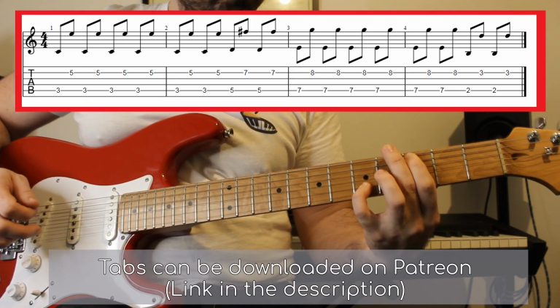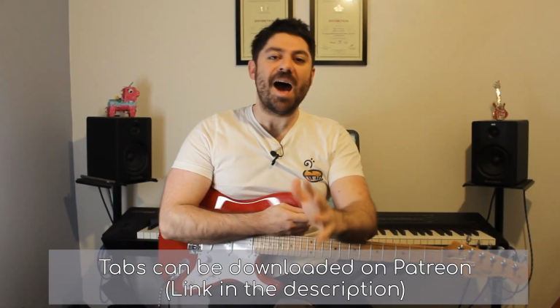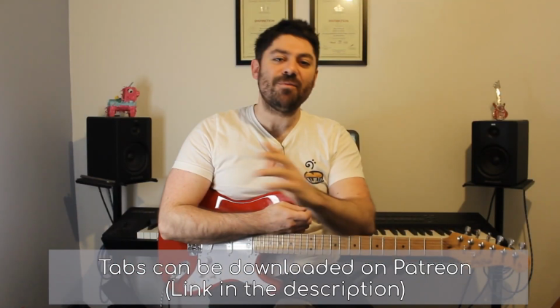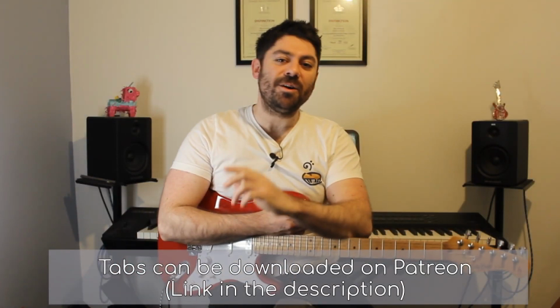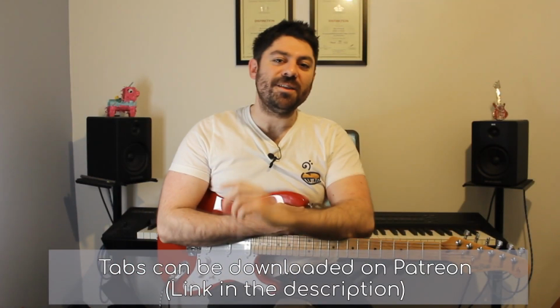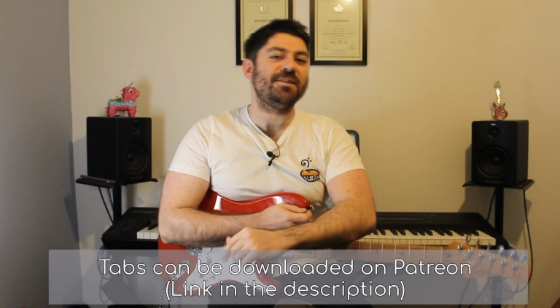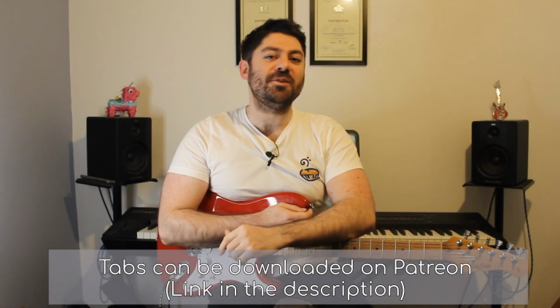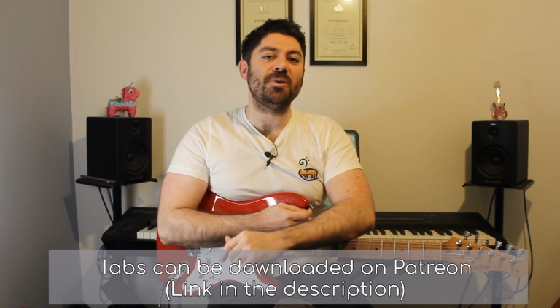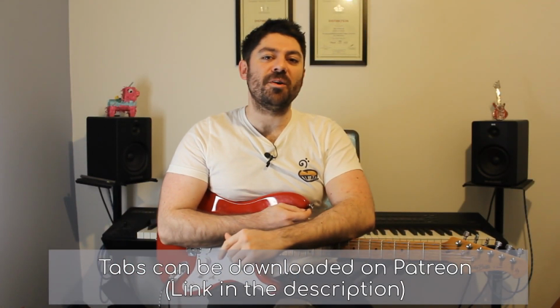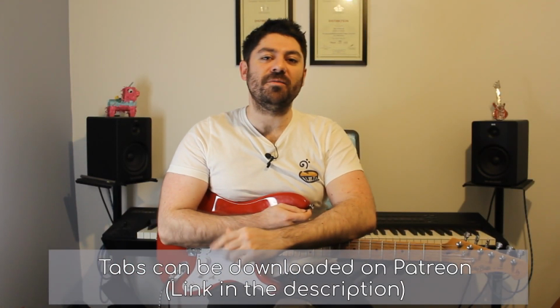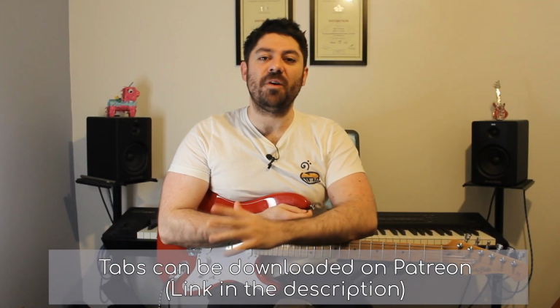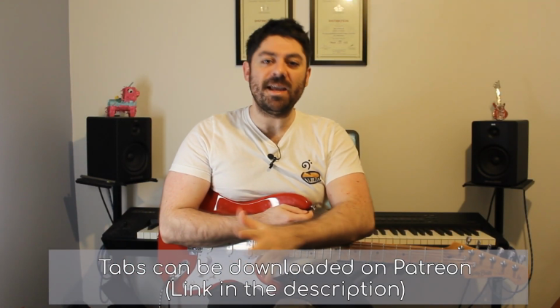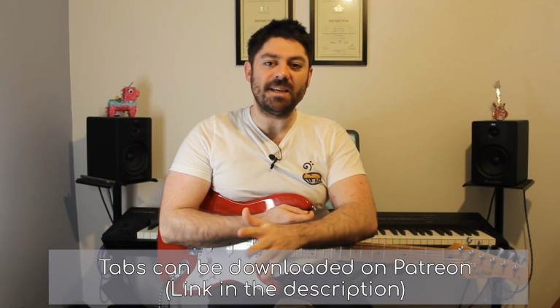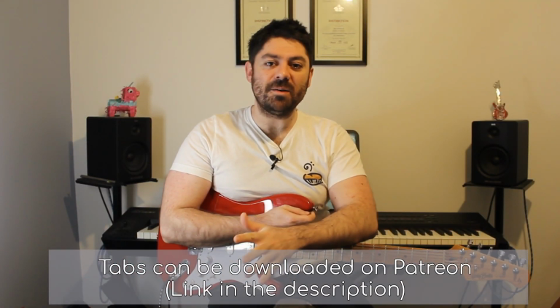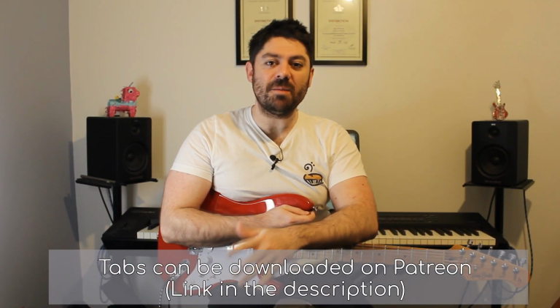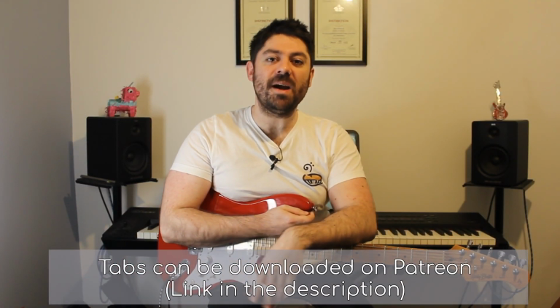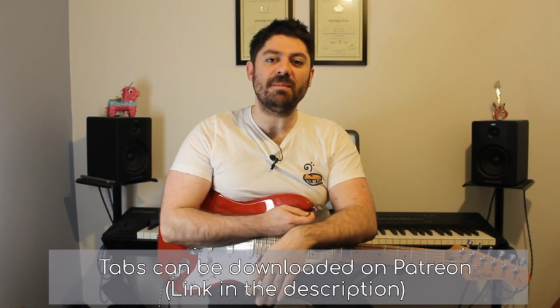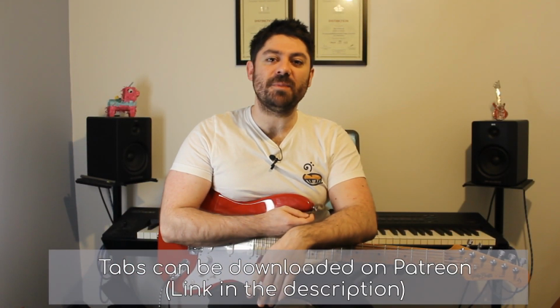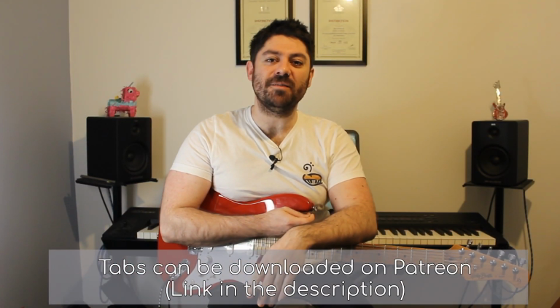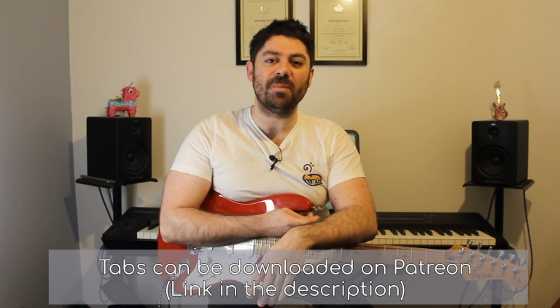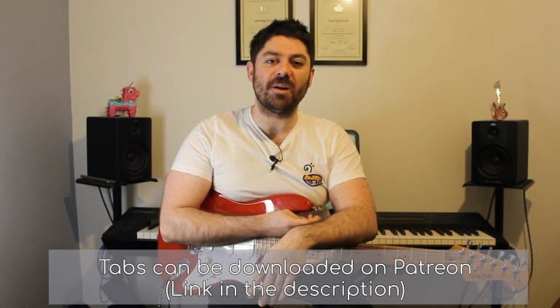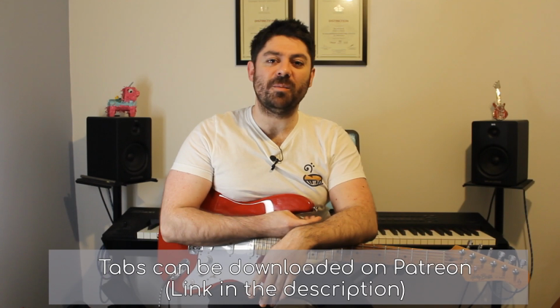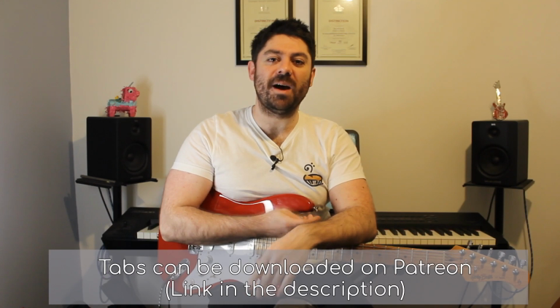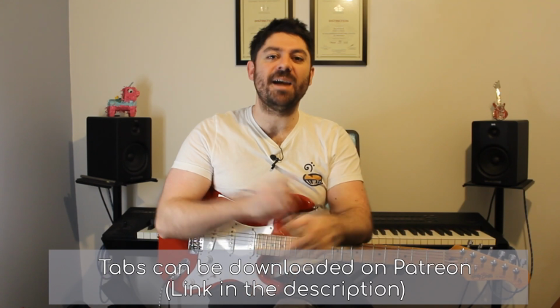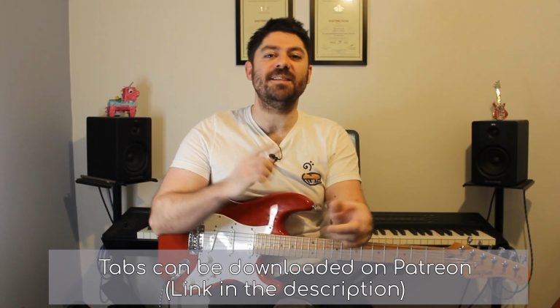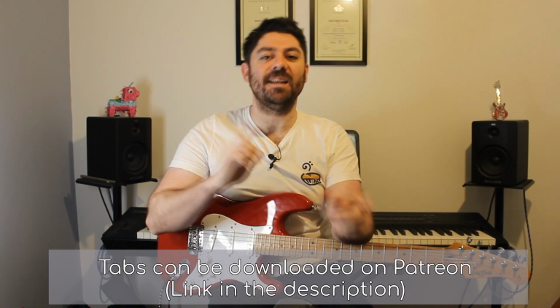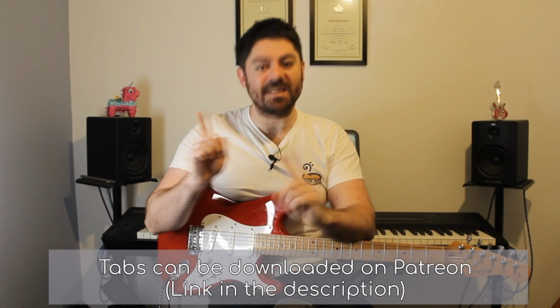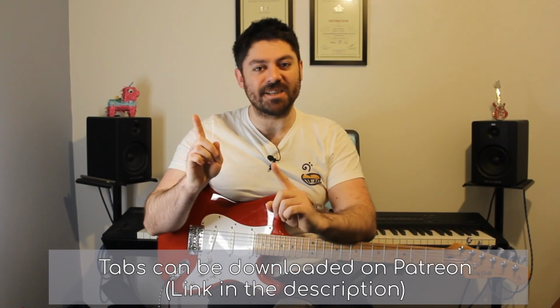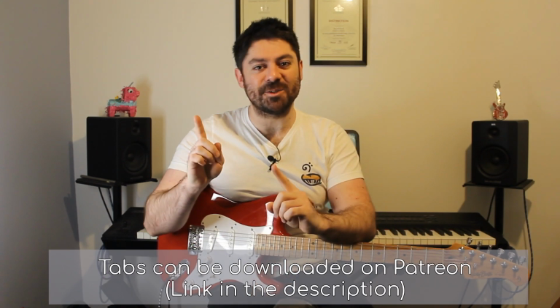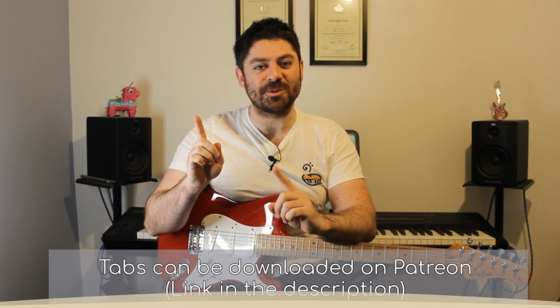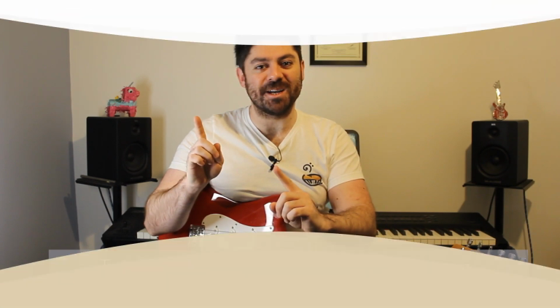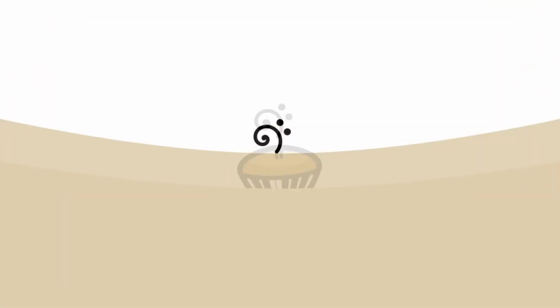Hi everyone, this is the tutorial for Head Down. My name is Billy from Piano and Pies, let's get stuck straight in.